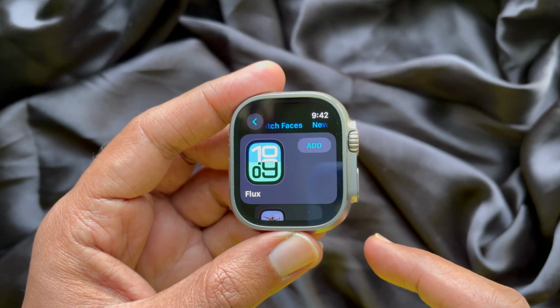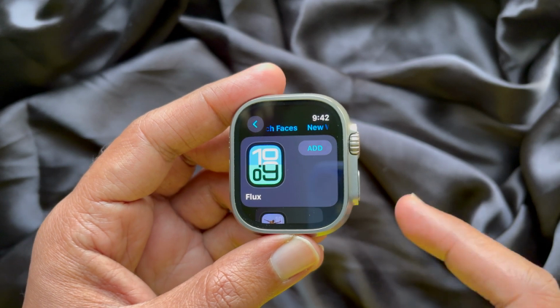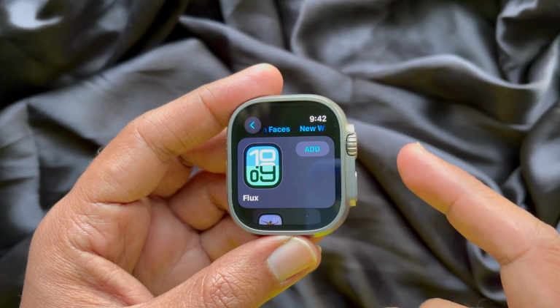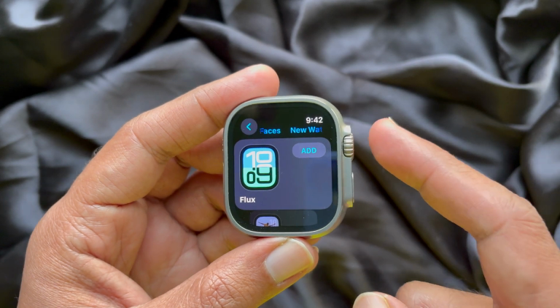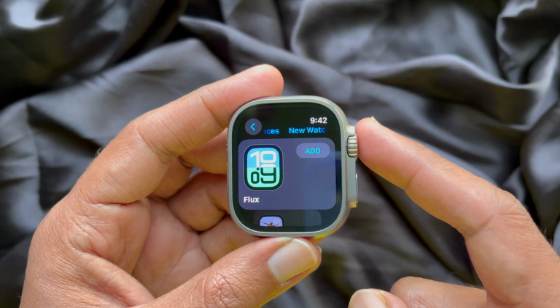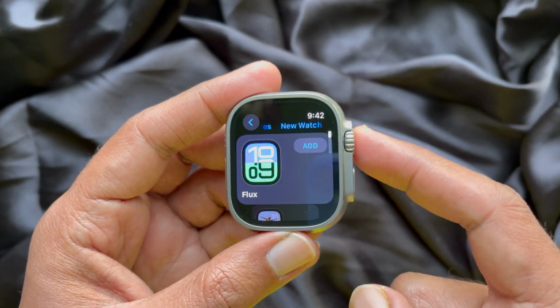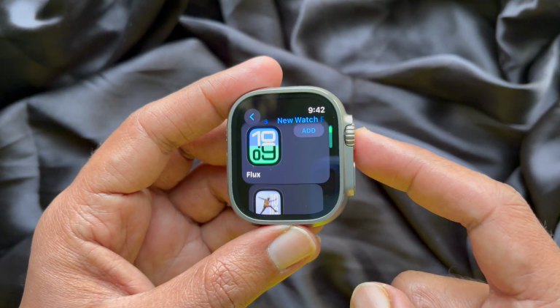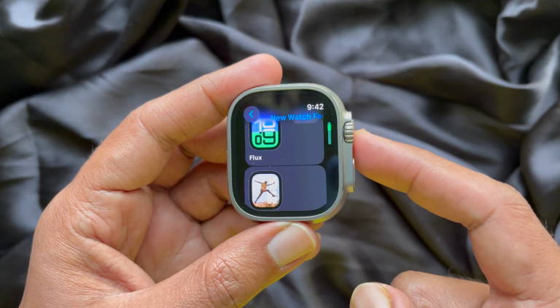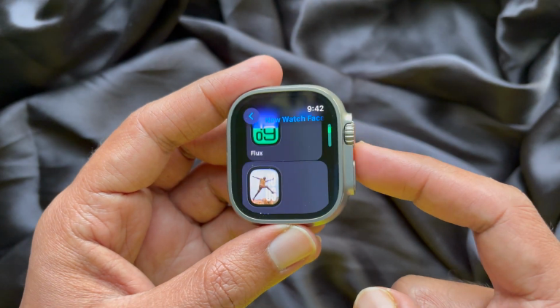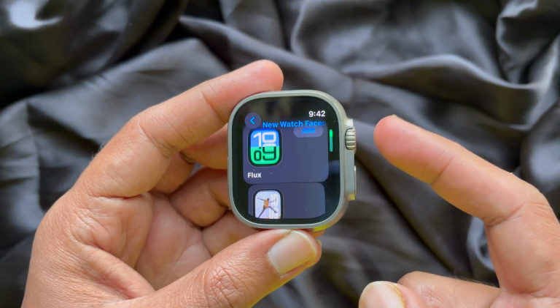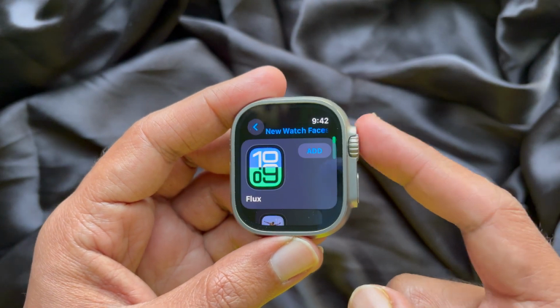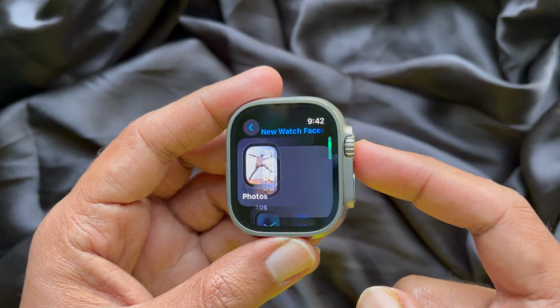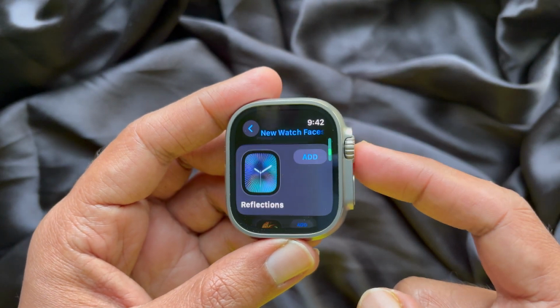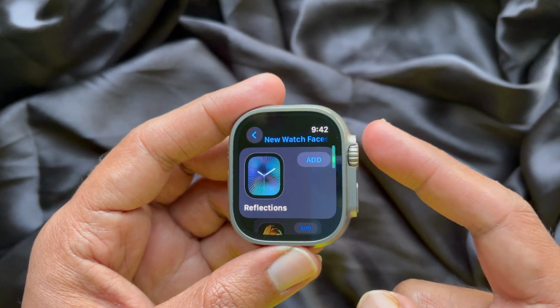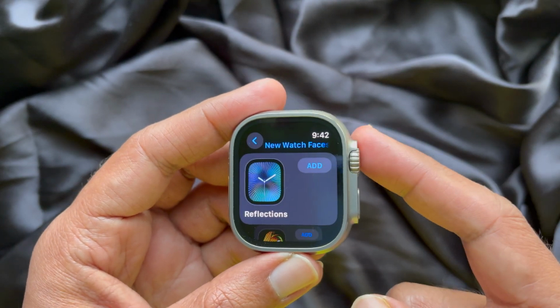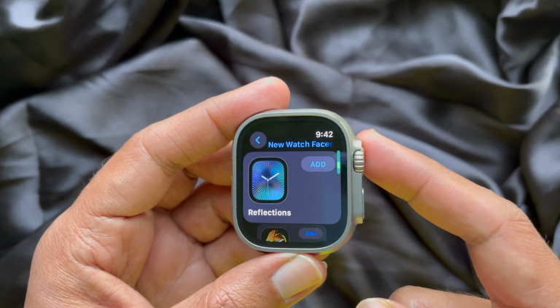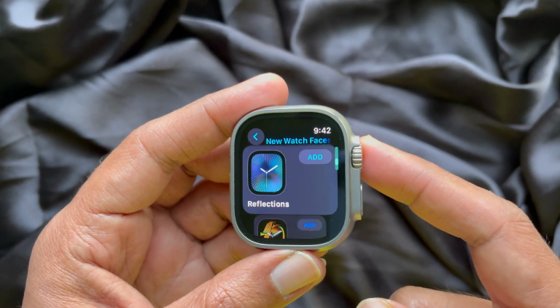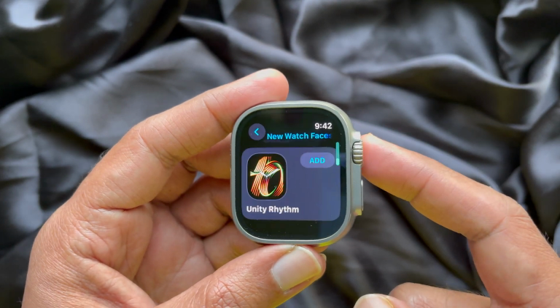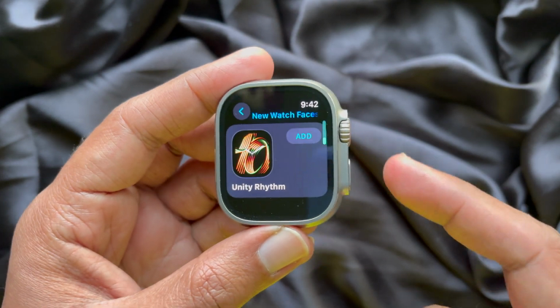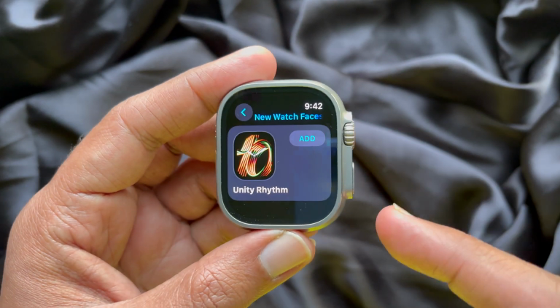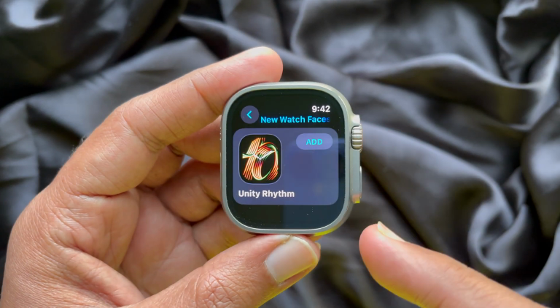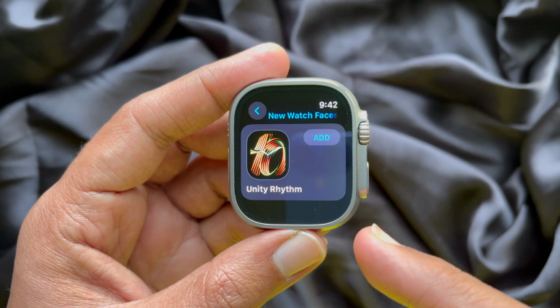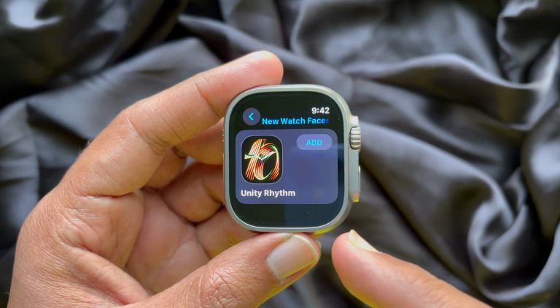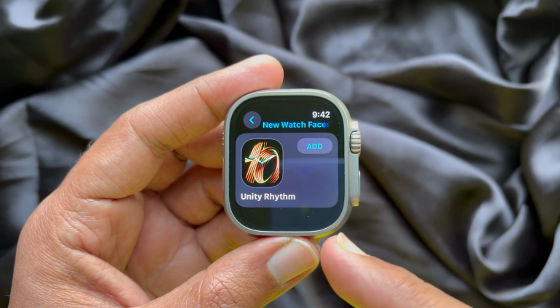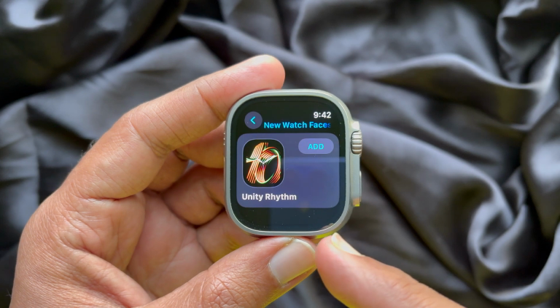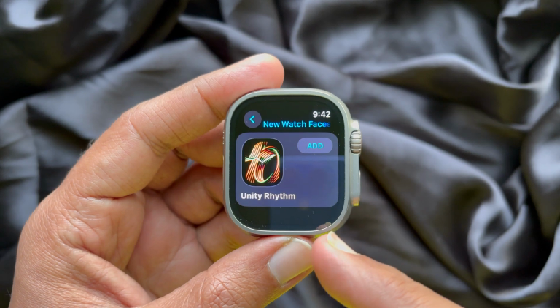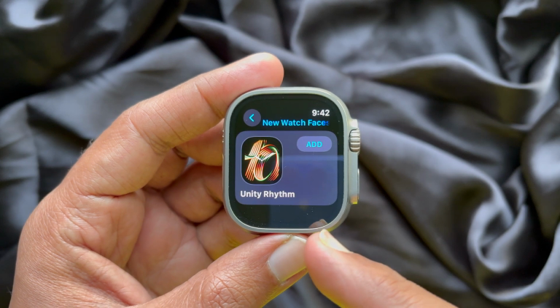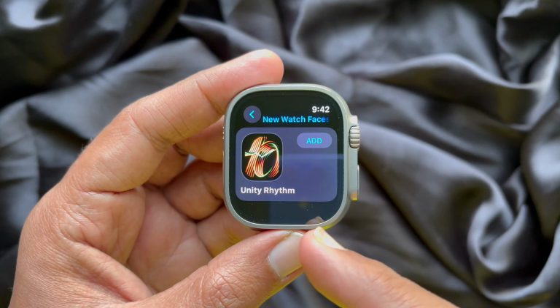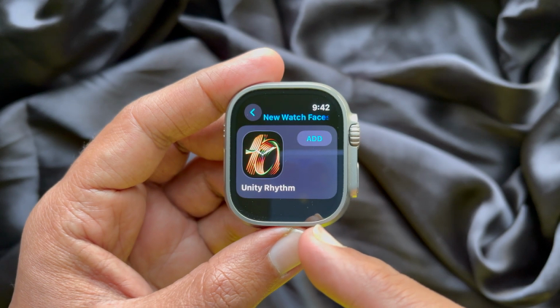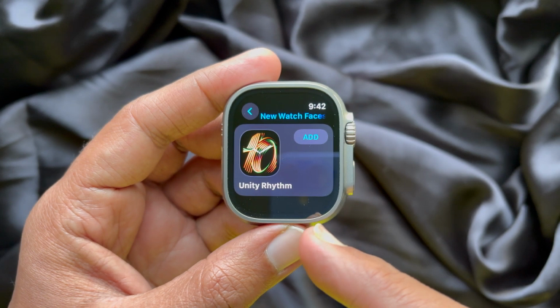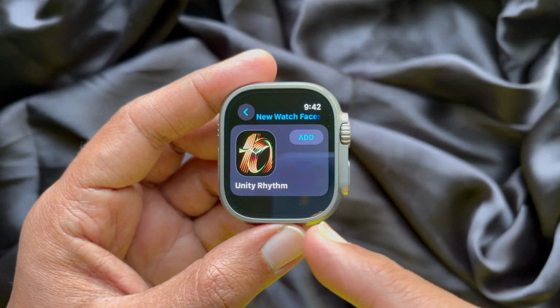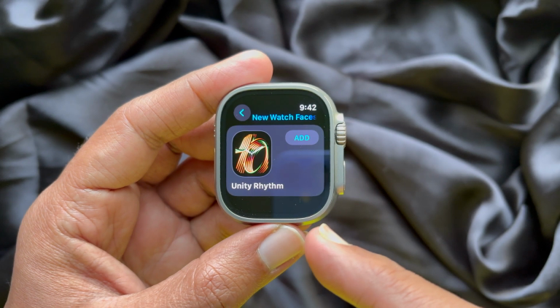Again, scroll down and find Unity Rhythm, then tap on the watch face.